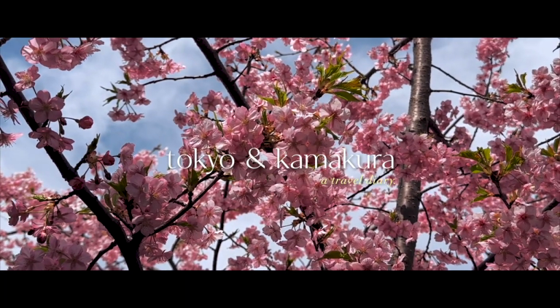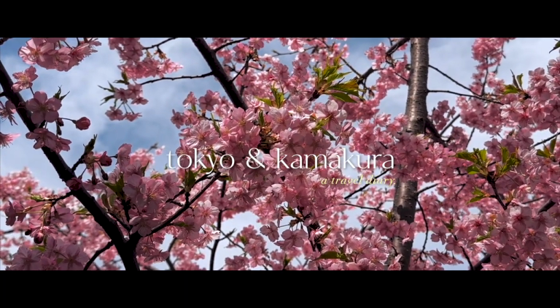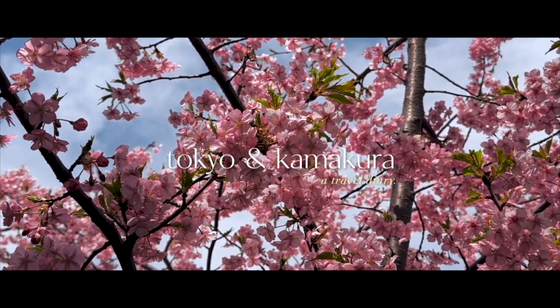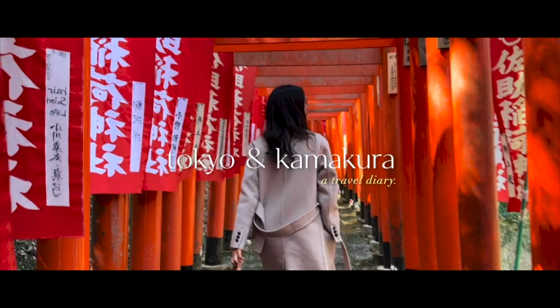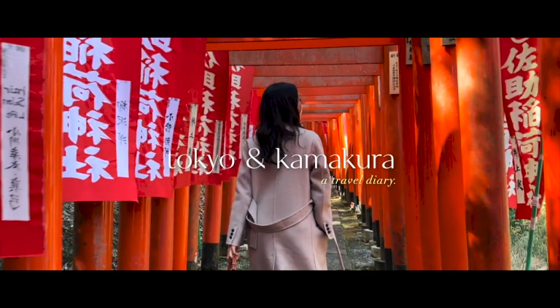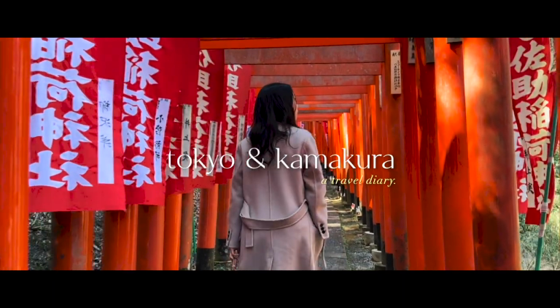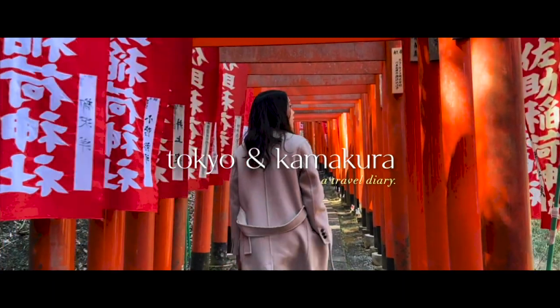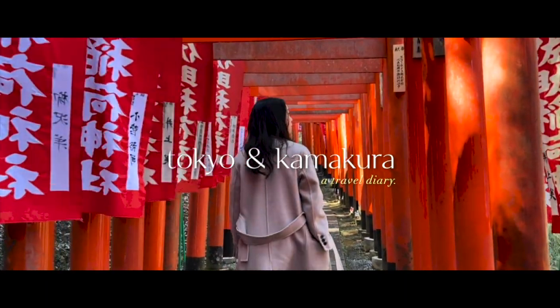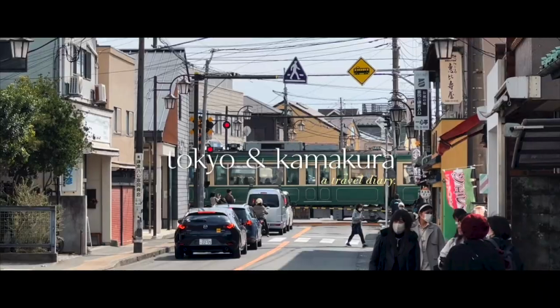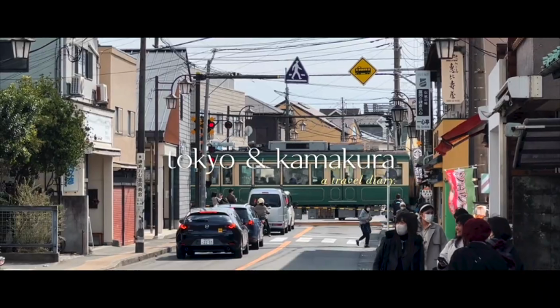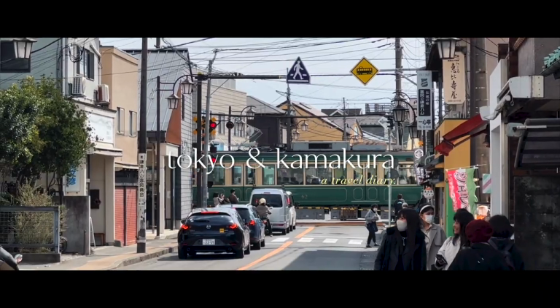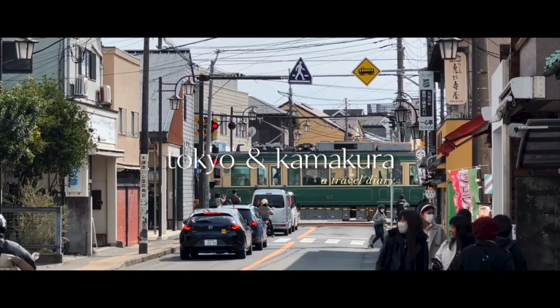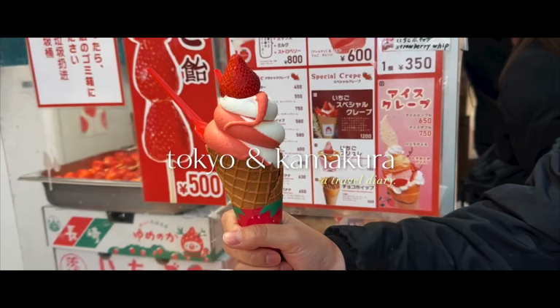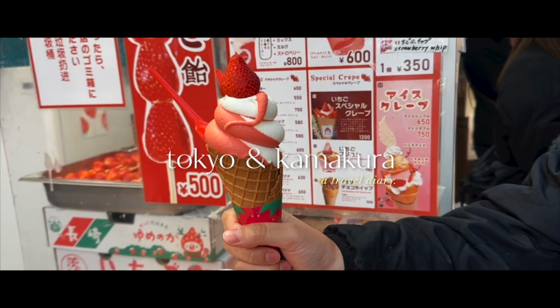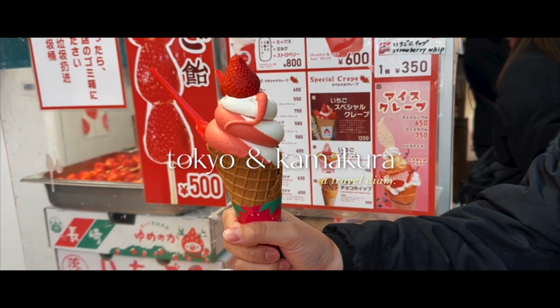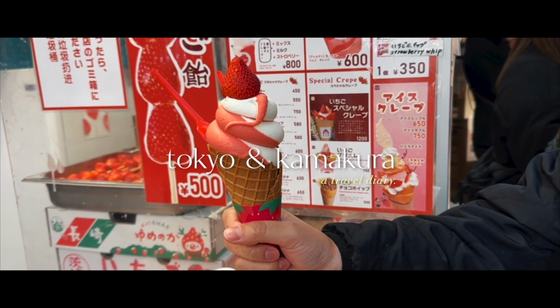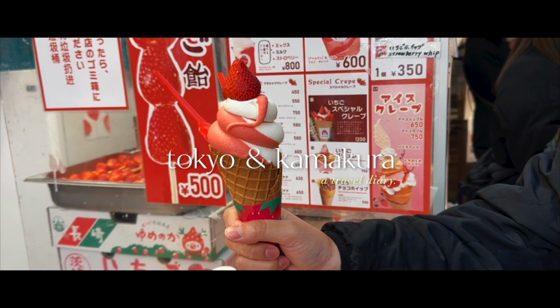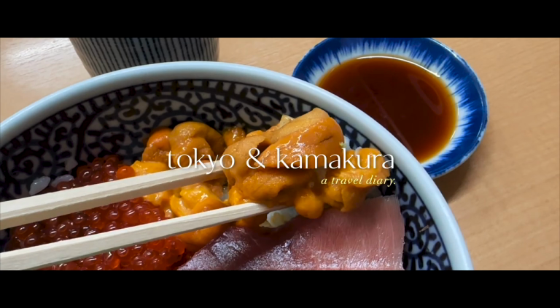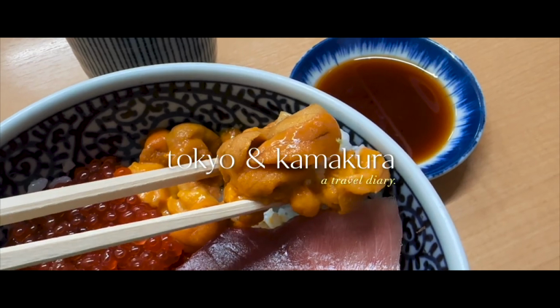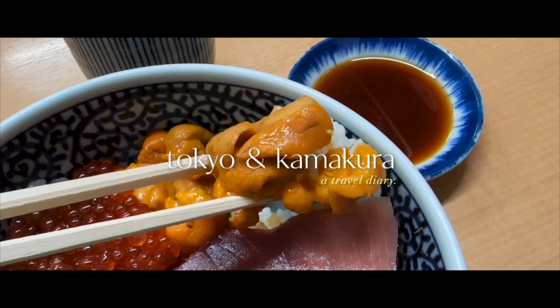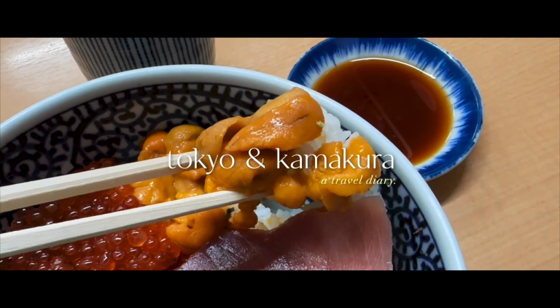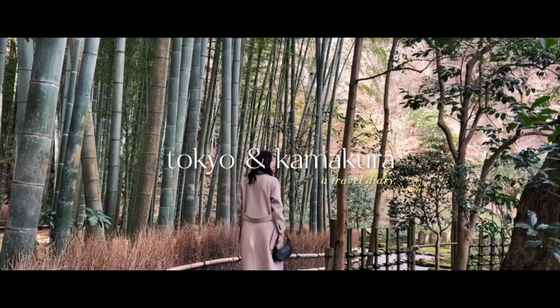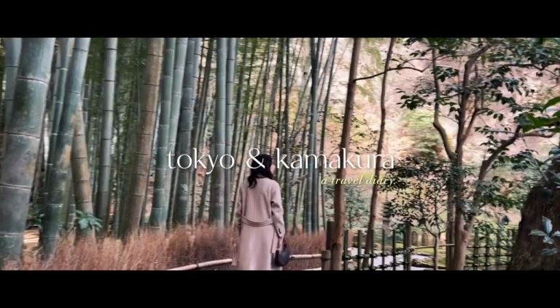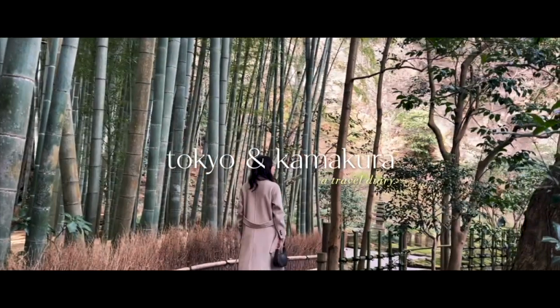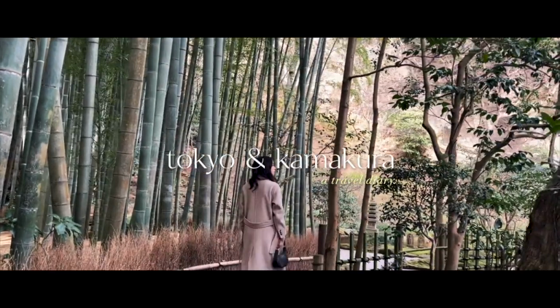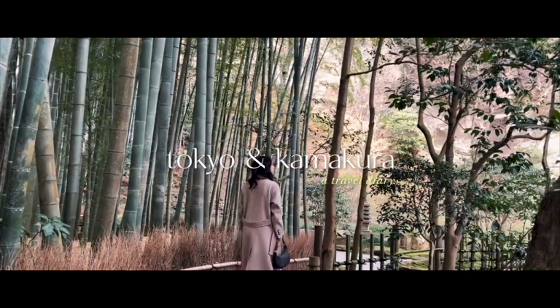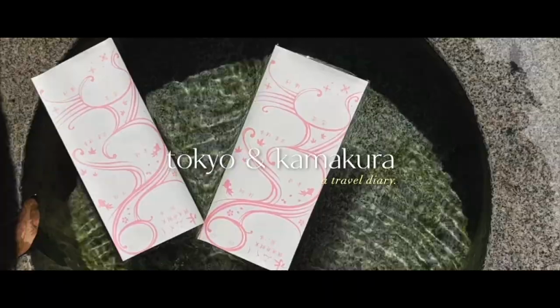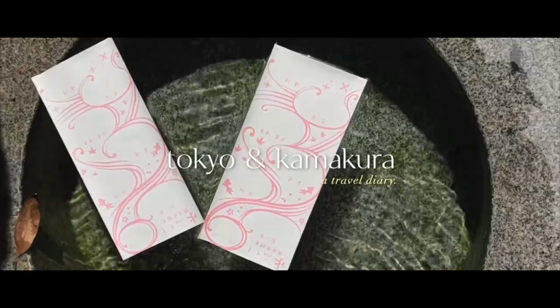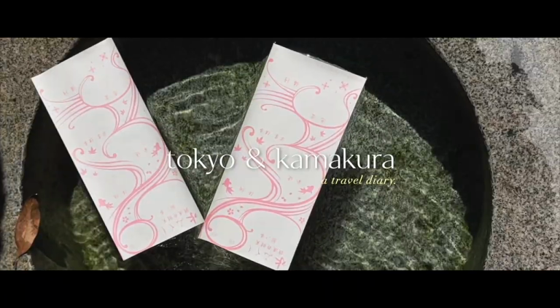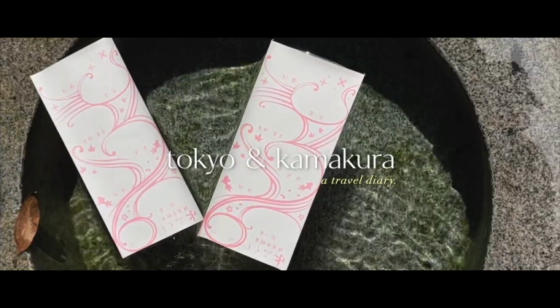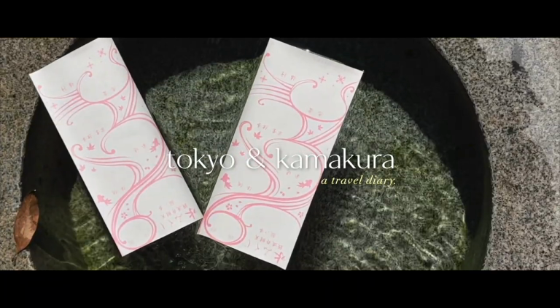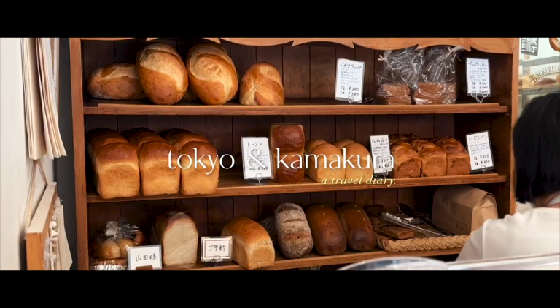With a few days in Japan, I'll be eating and sightseeing my way through Tokyo and my favorite day trip location, Kamakura.